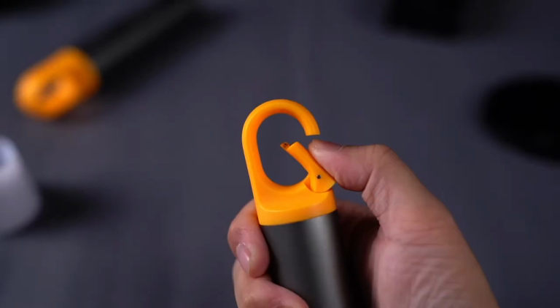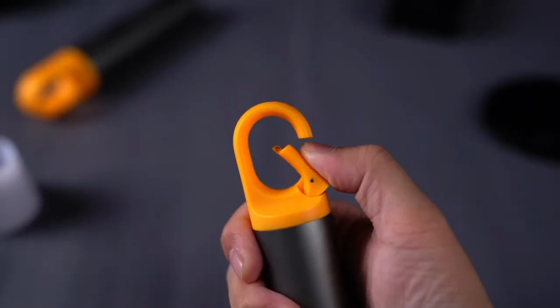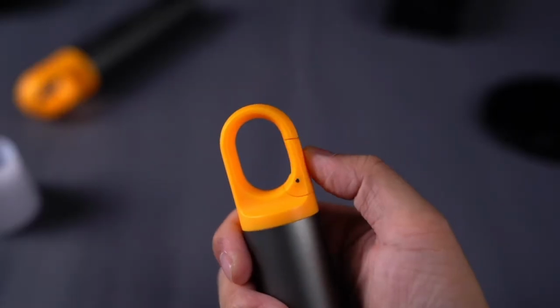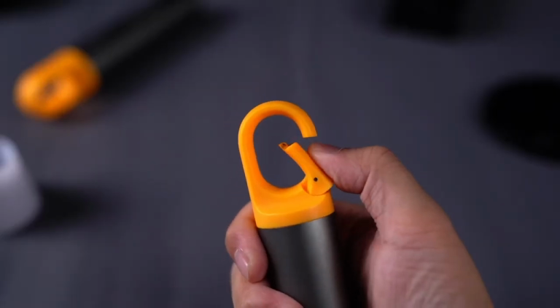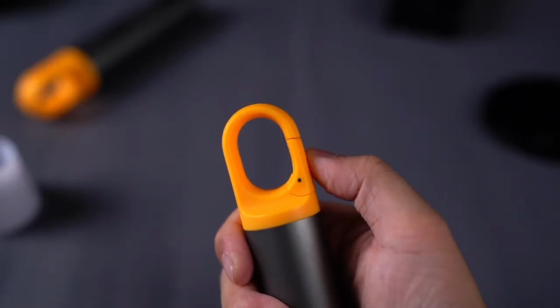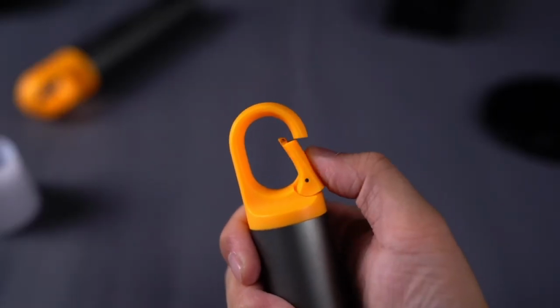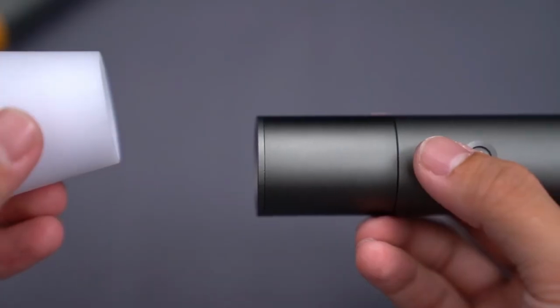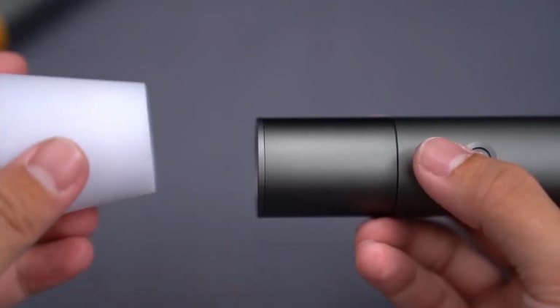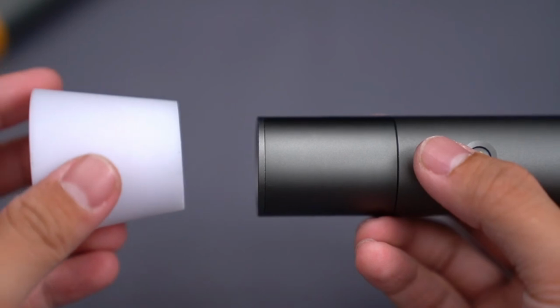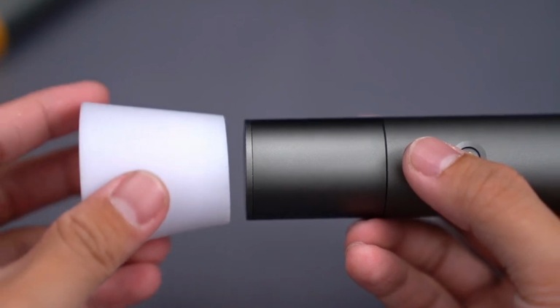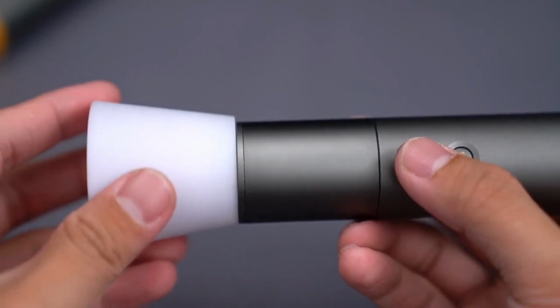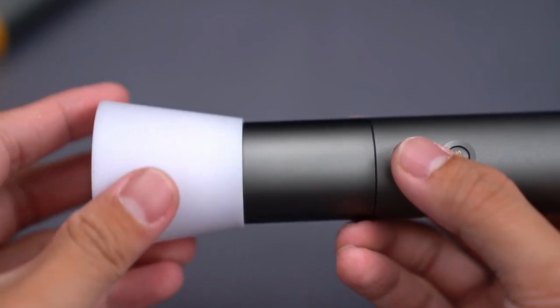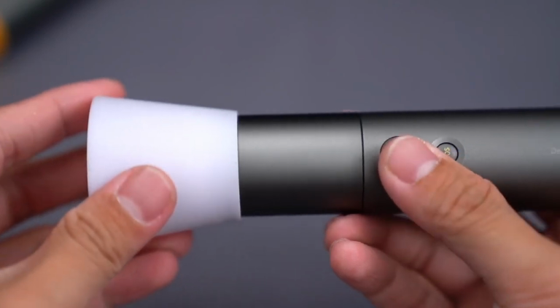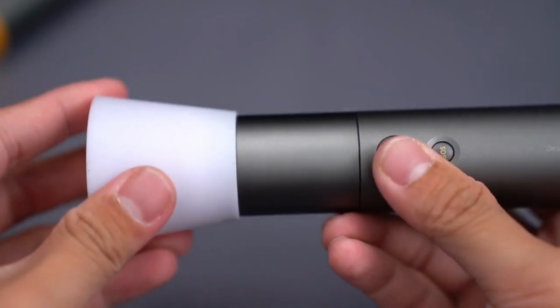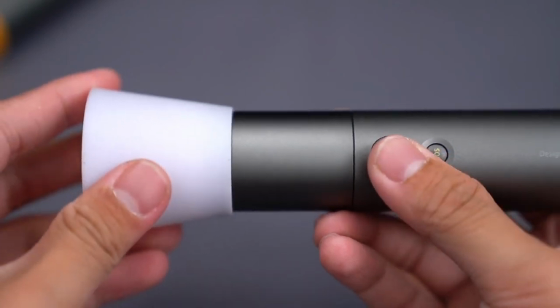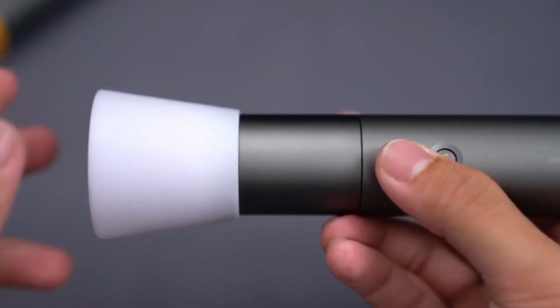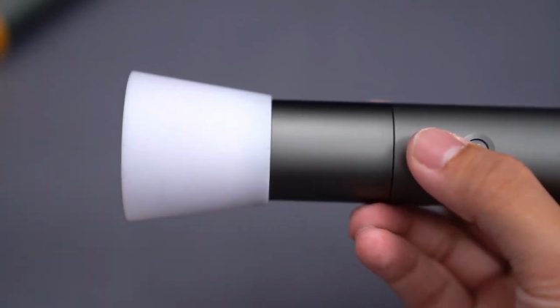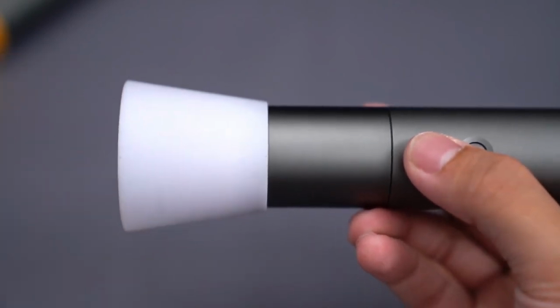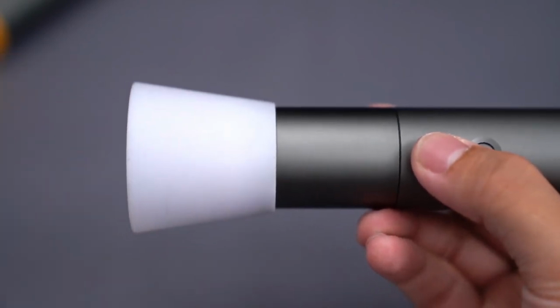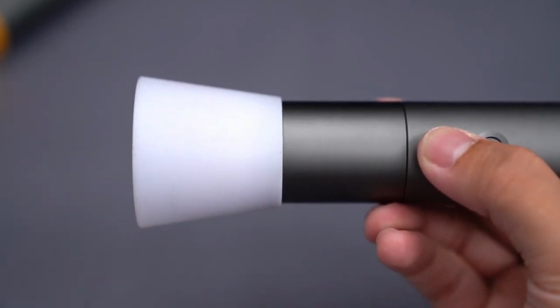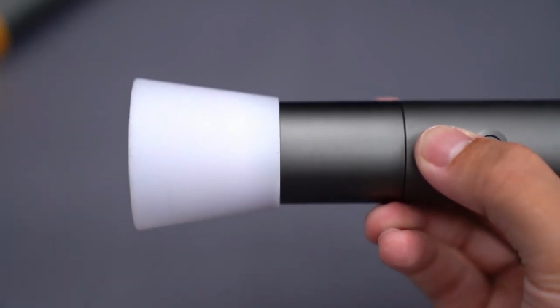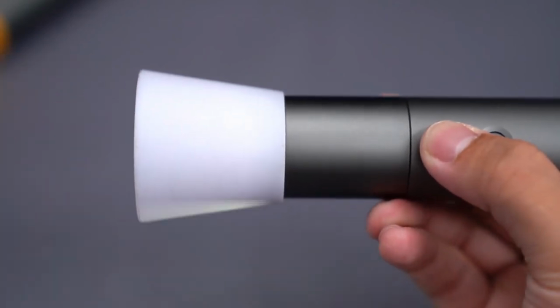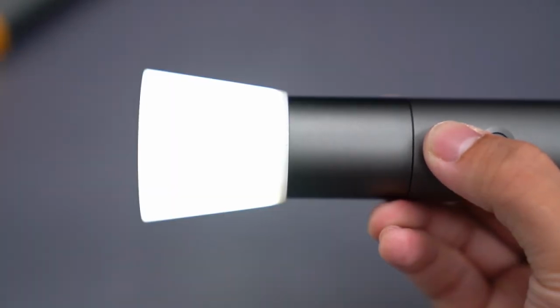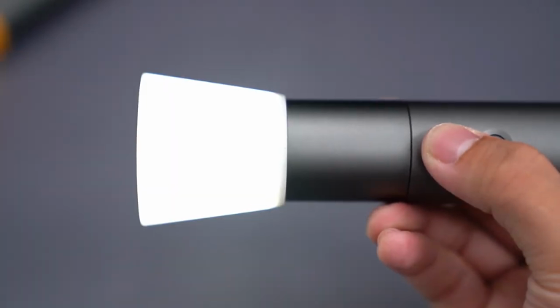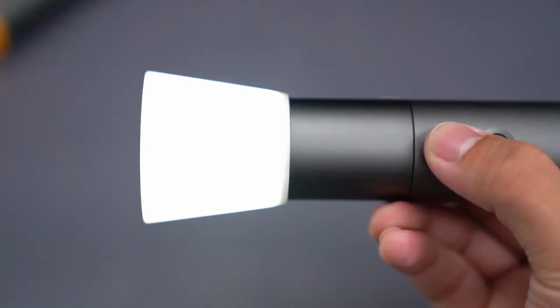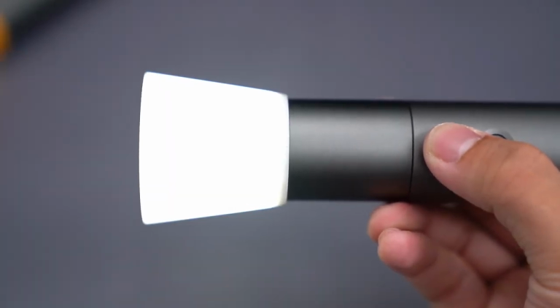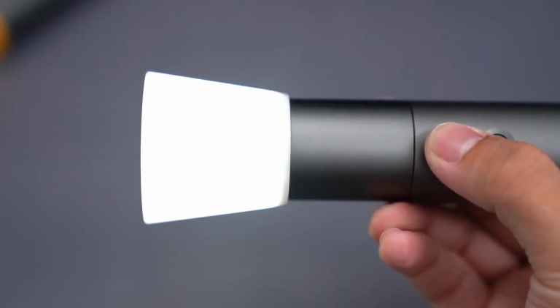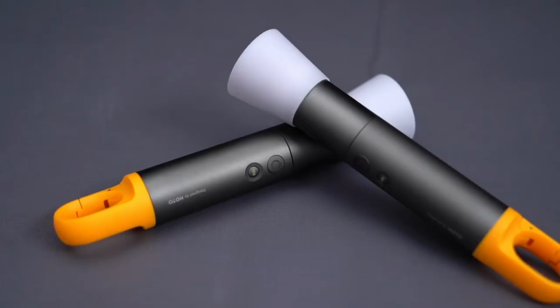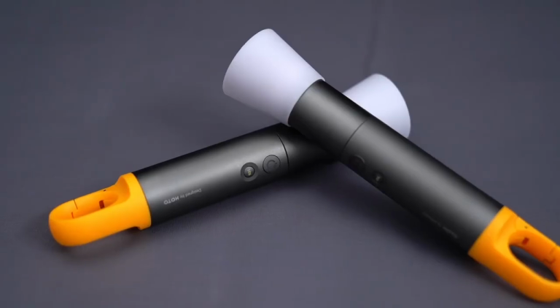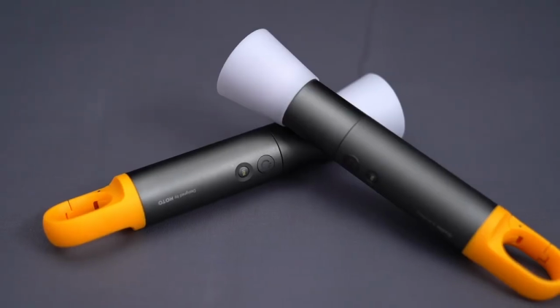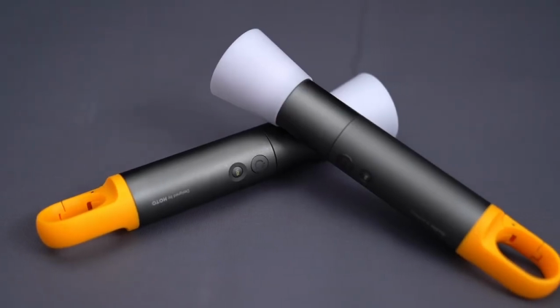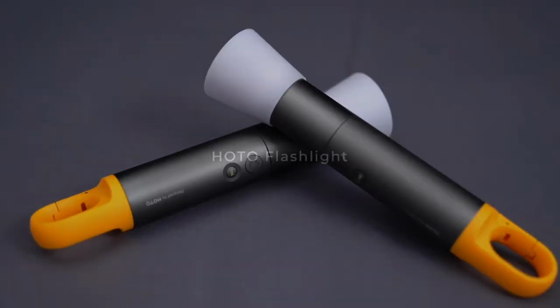With tailhook and diffuser, it can turn into a small outdoor hanging lamp at any time. Check the link now.